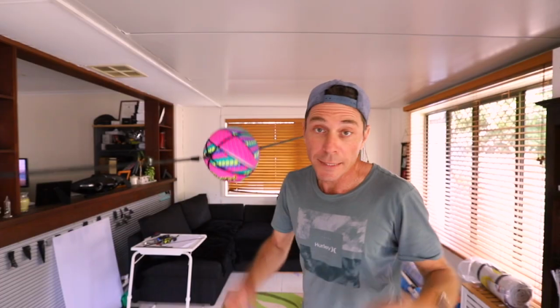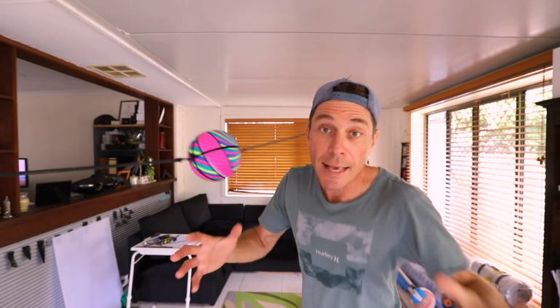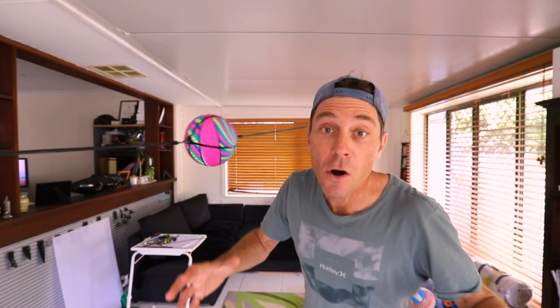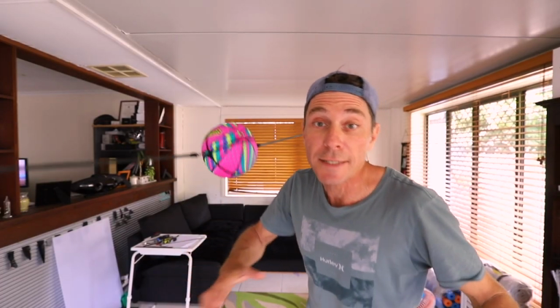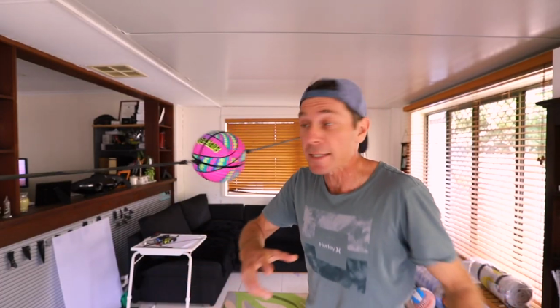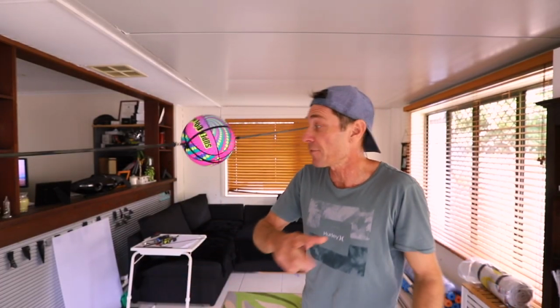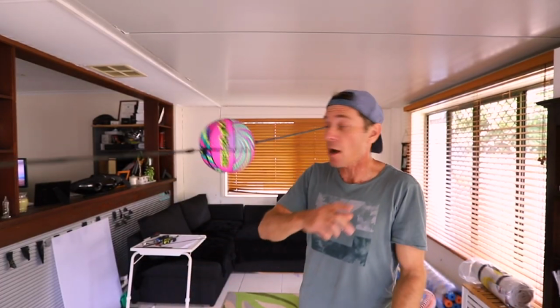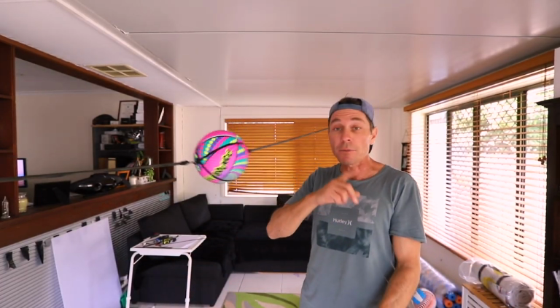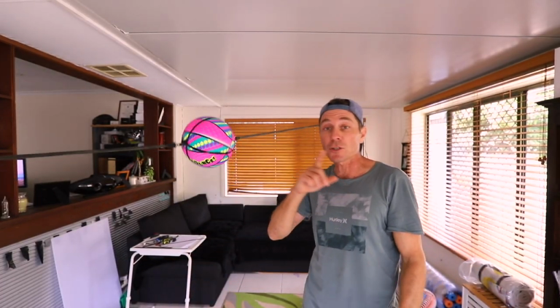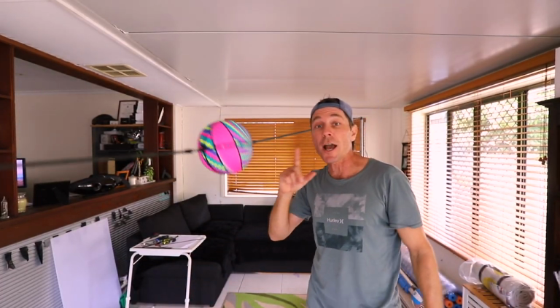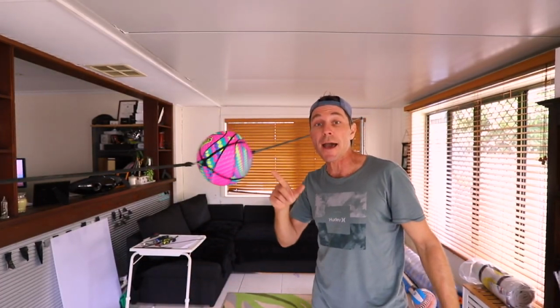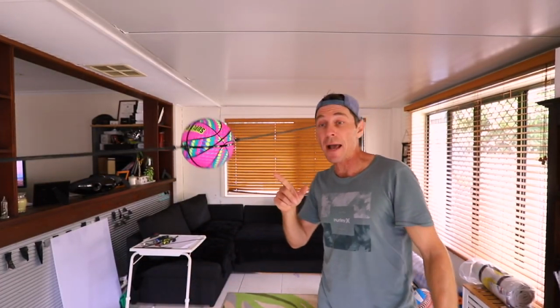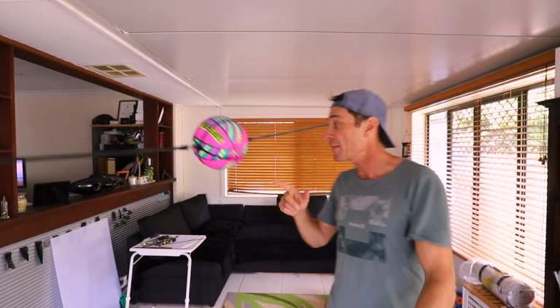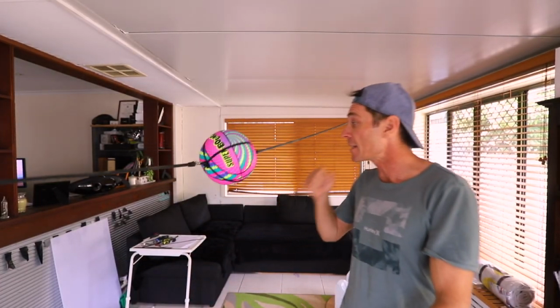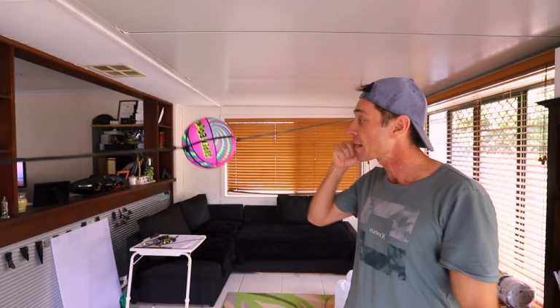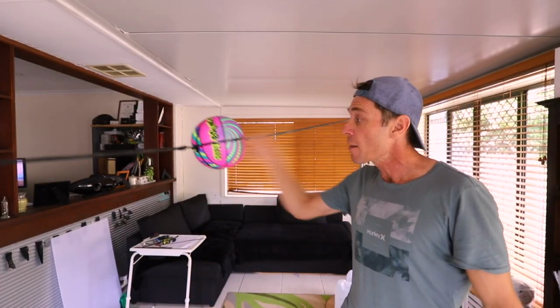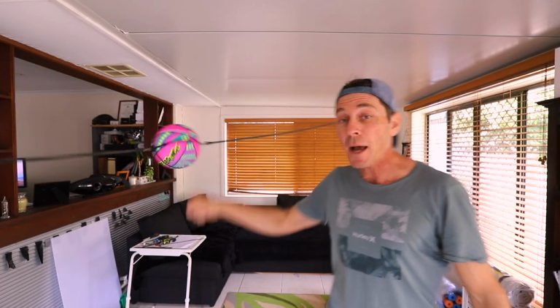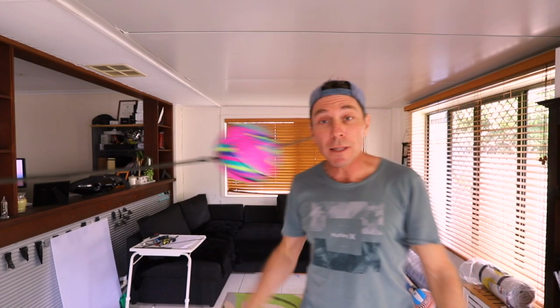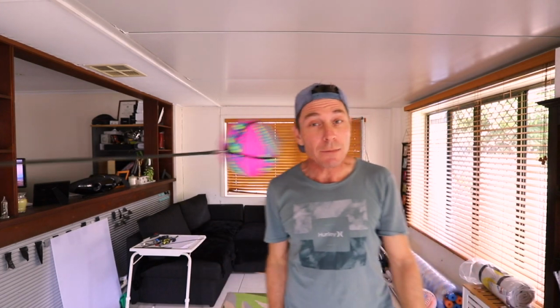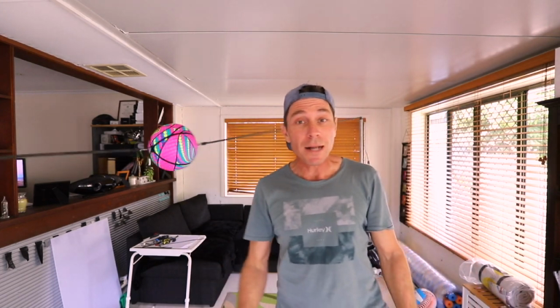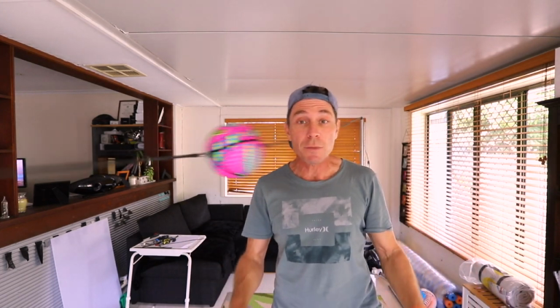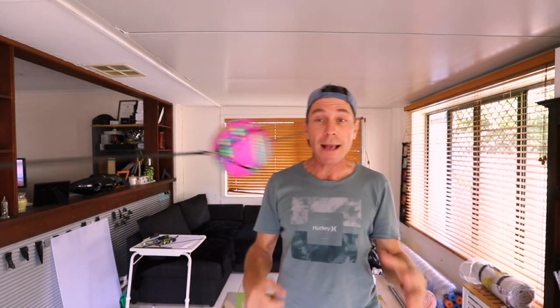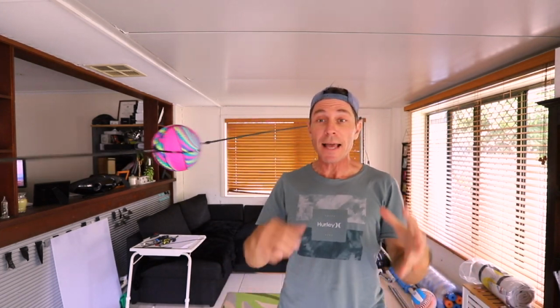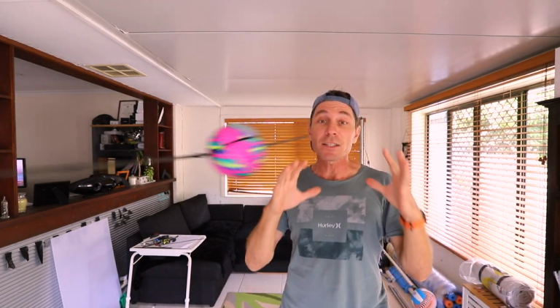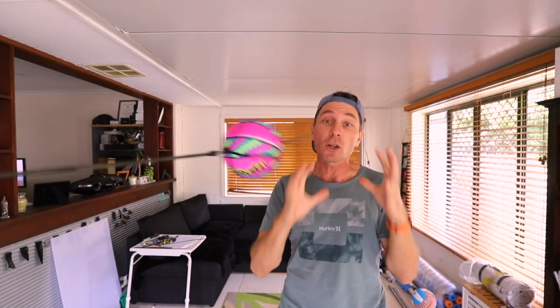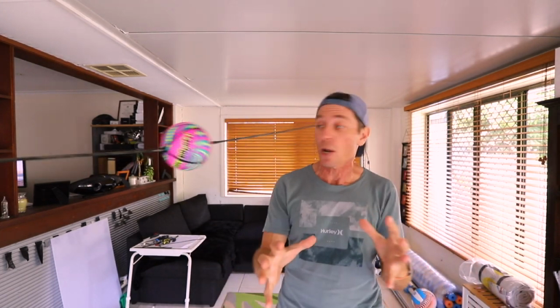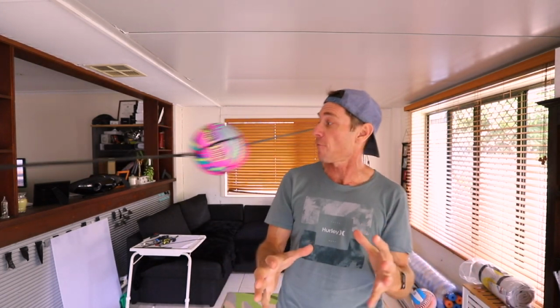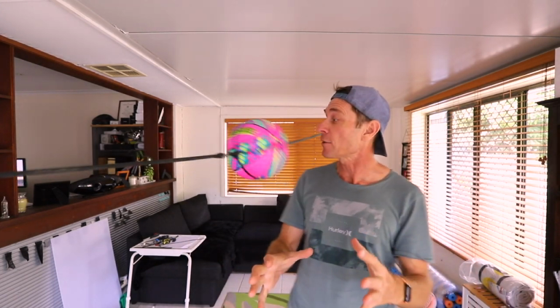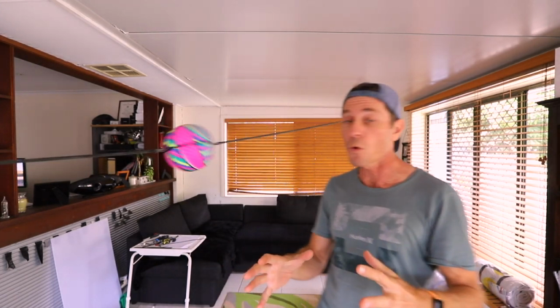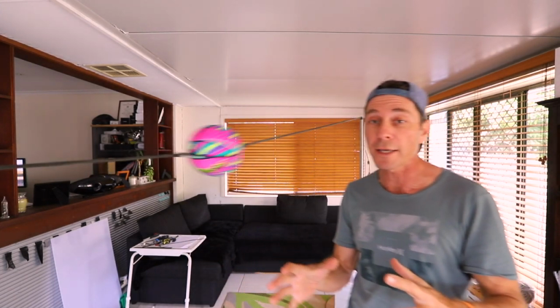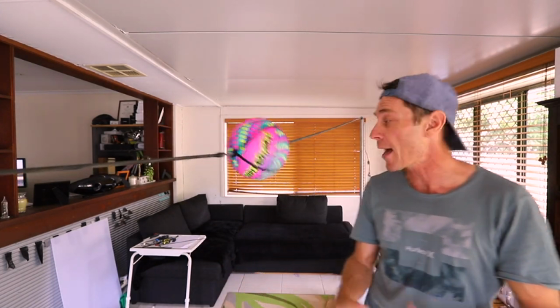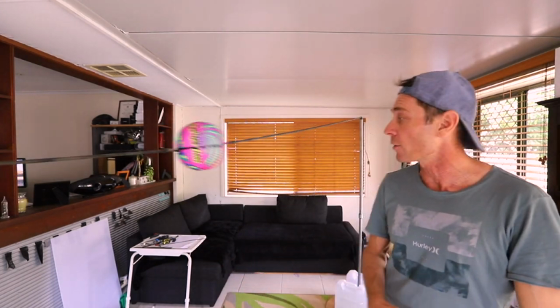G'day guys, in this video I'm going to show you how to make this double-ended punching bag that is a lot of fun to work out on.